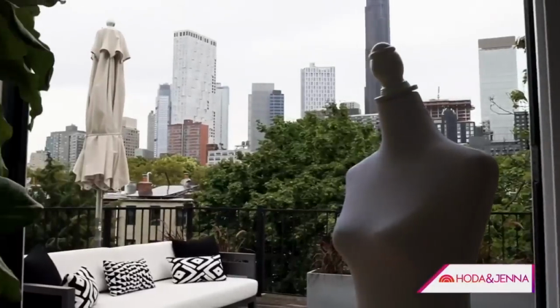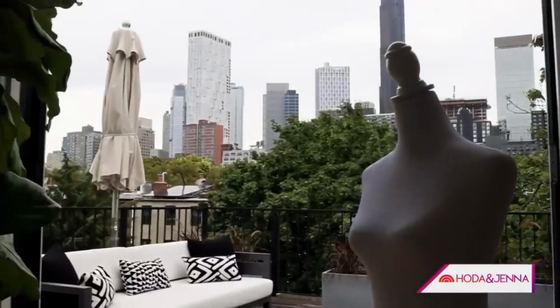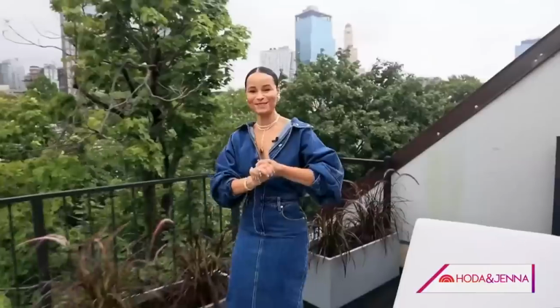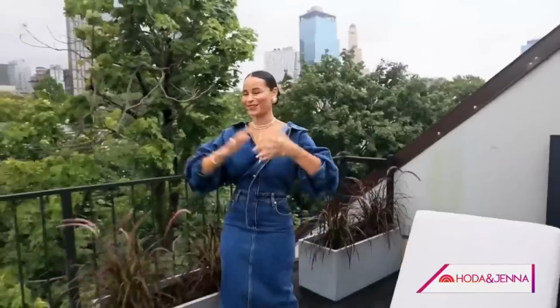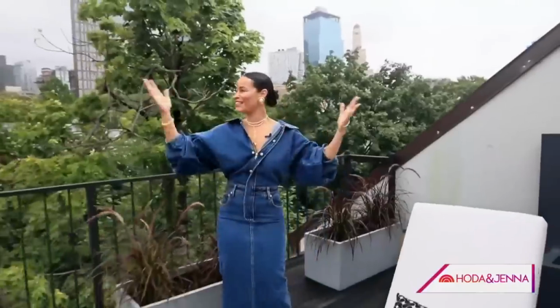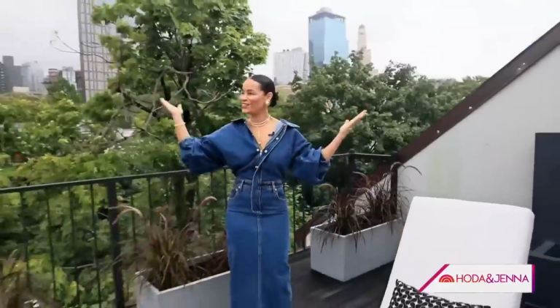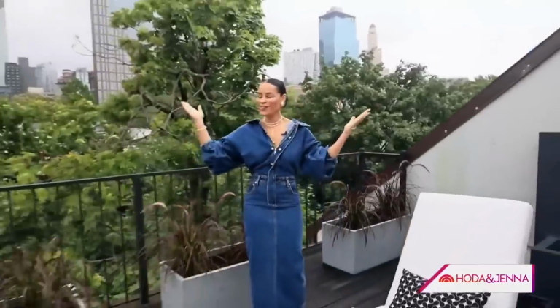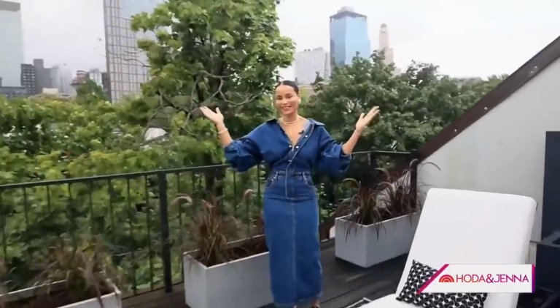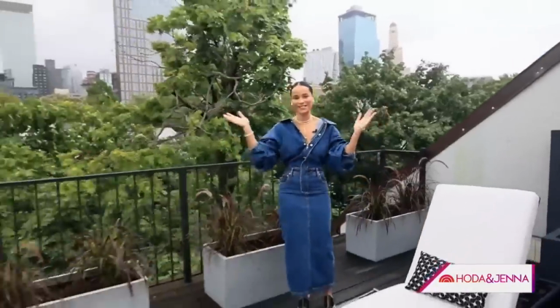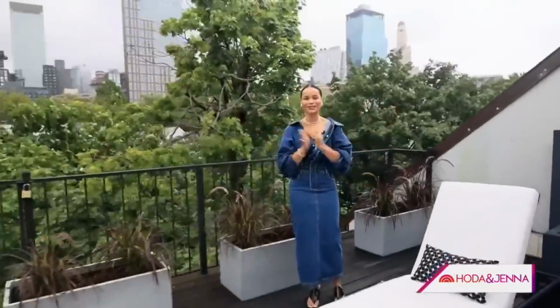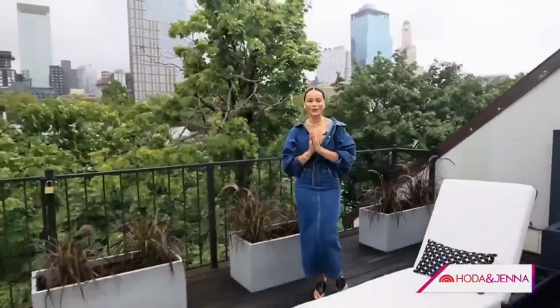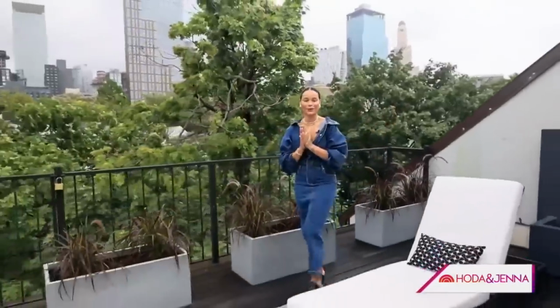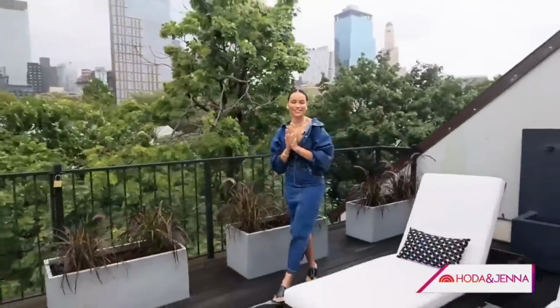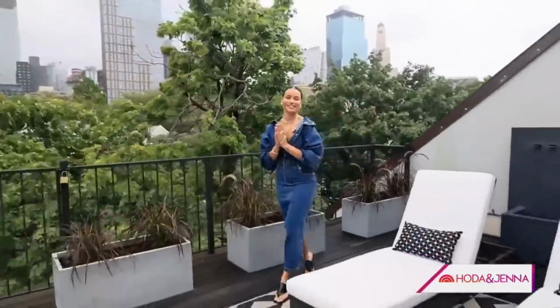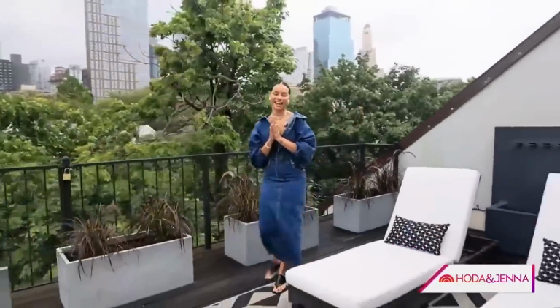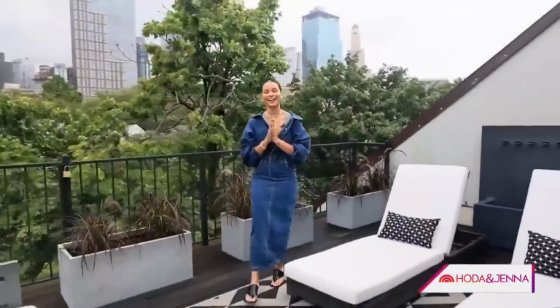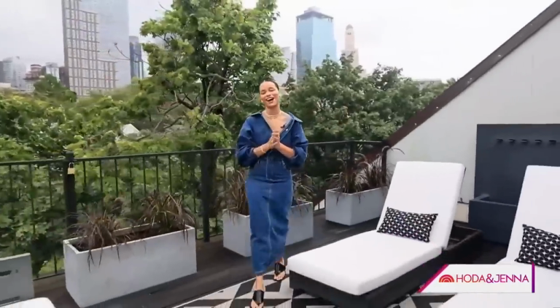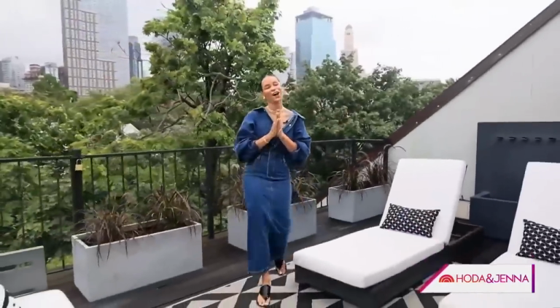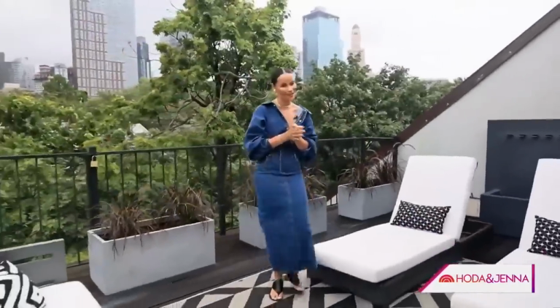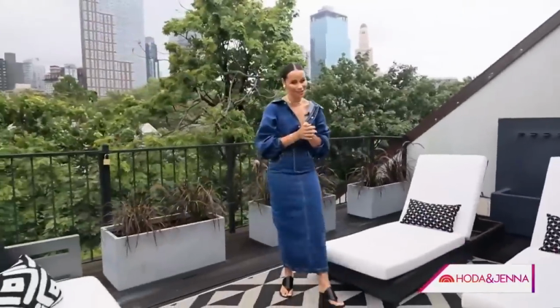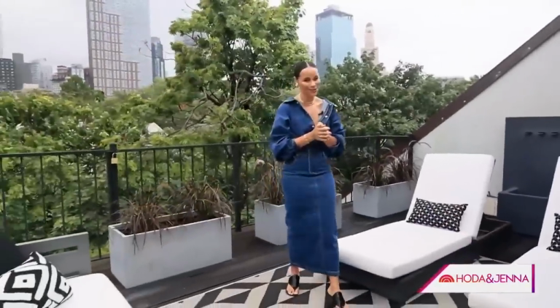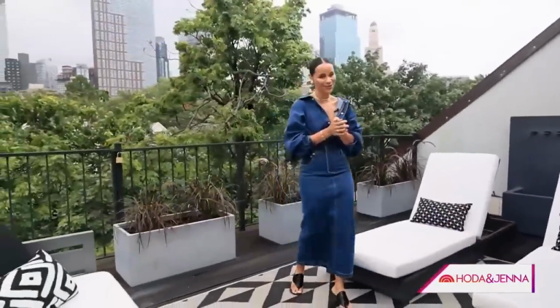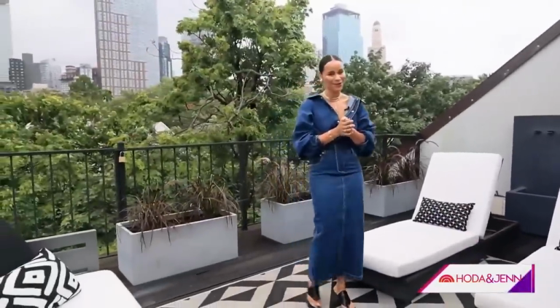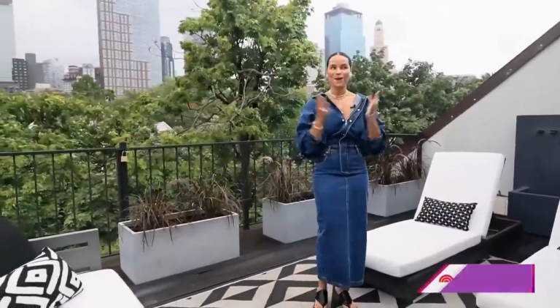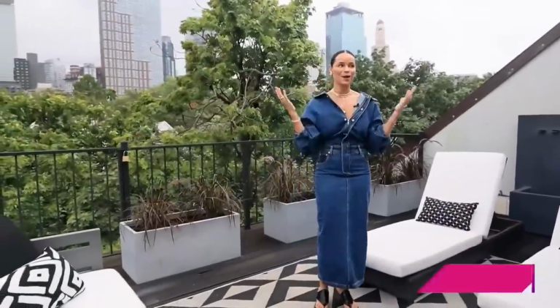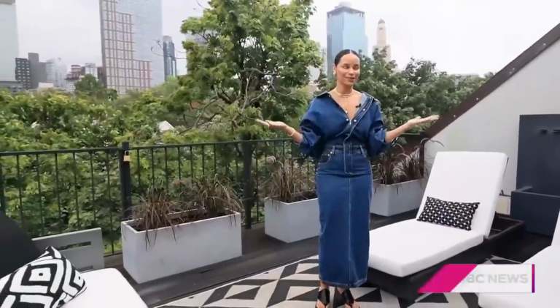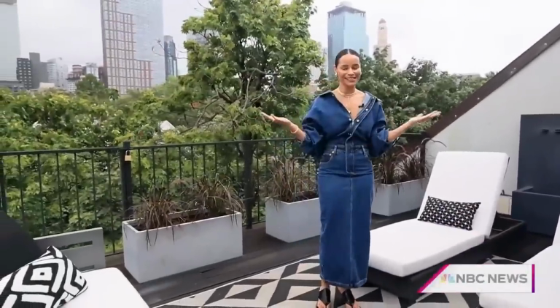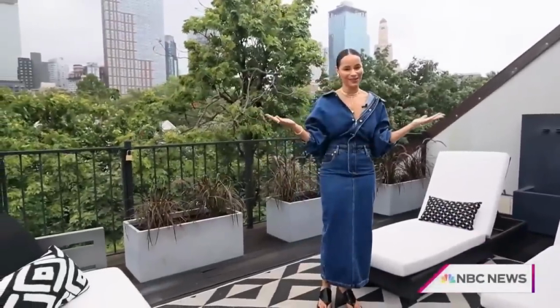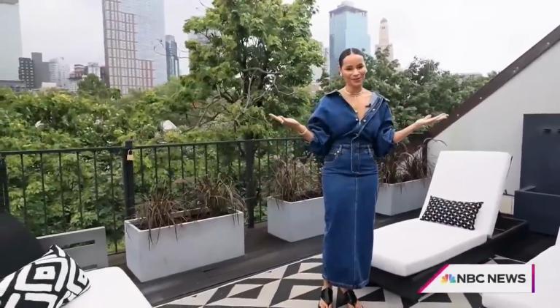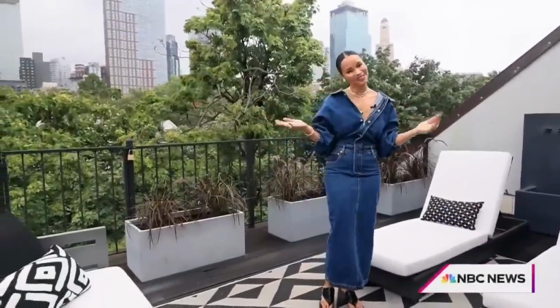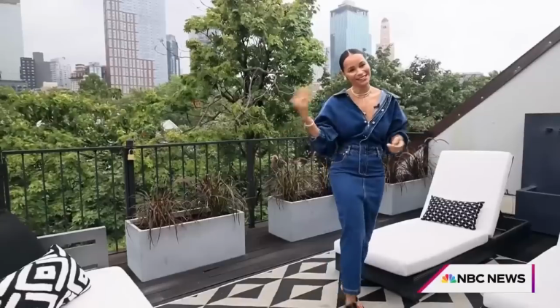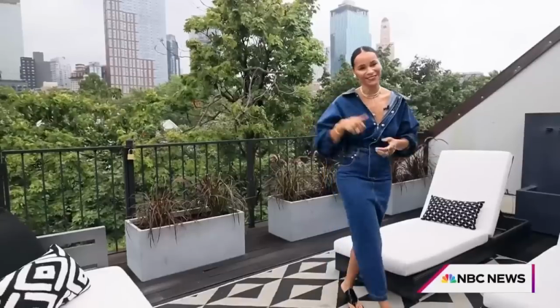Welcome to Brooklyn, New York. This is my little oasis, and I cannot wait to show you my Brooklyn townhome. Let's go.